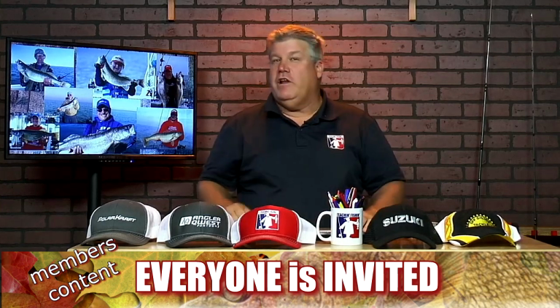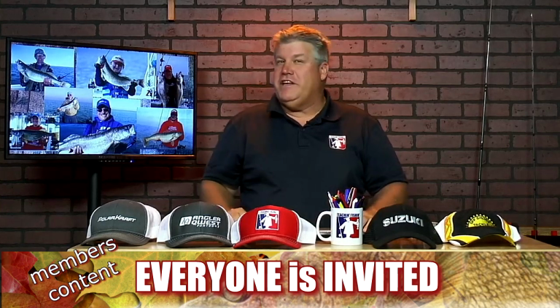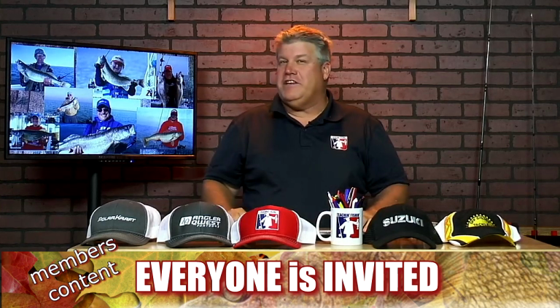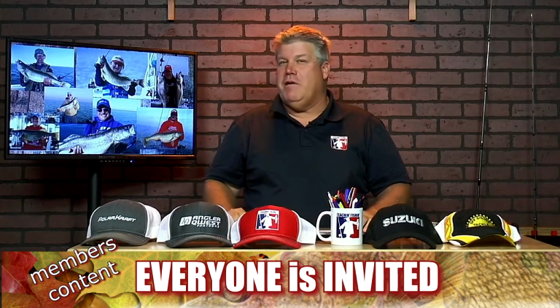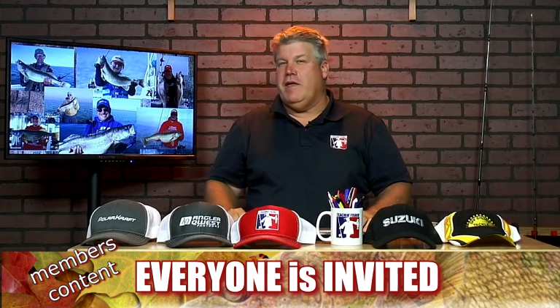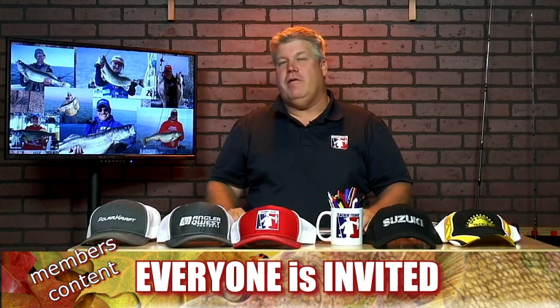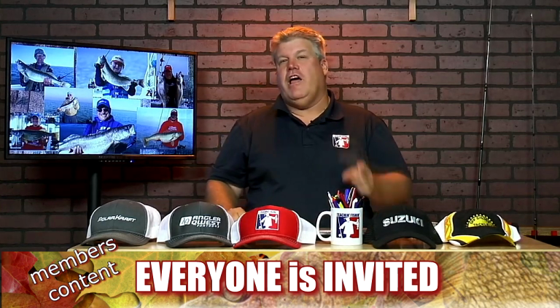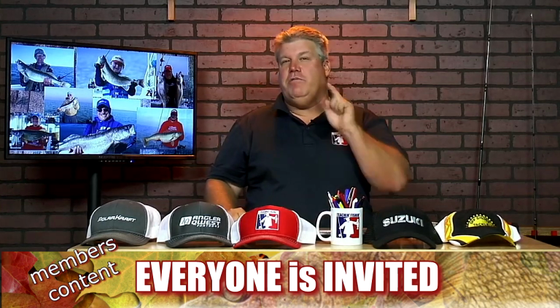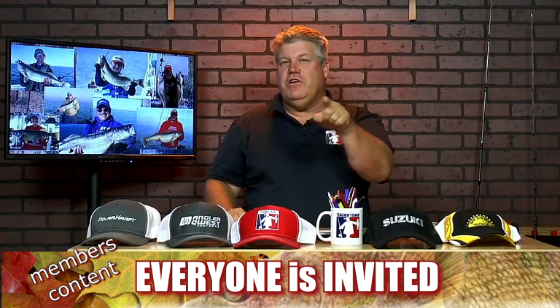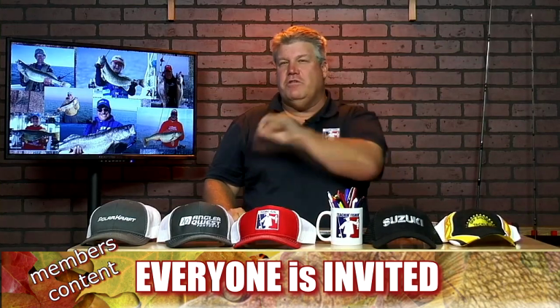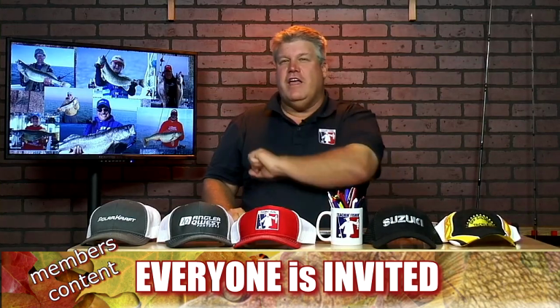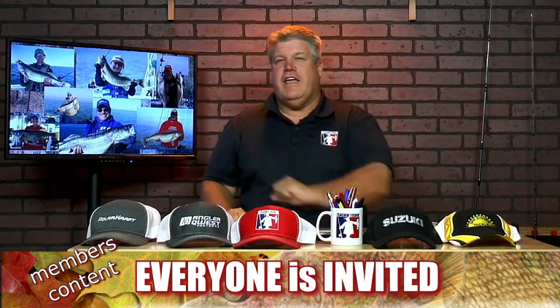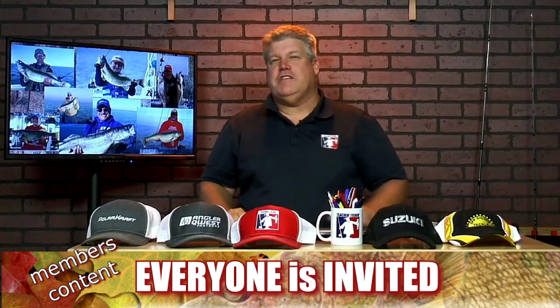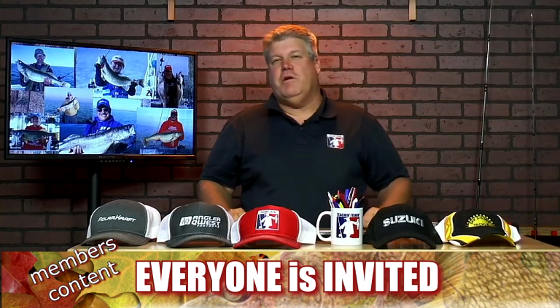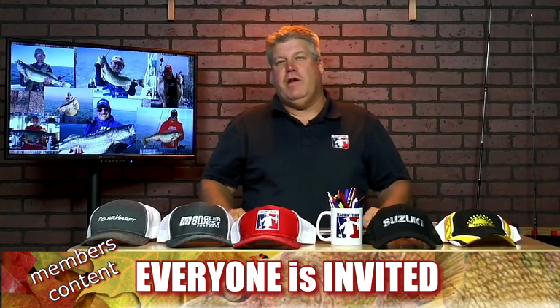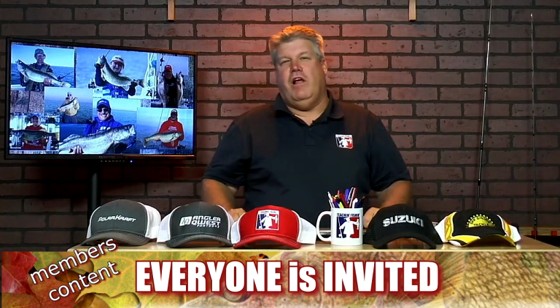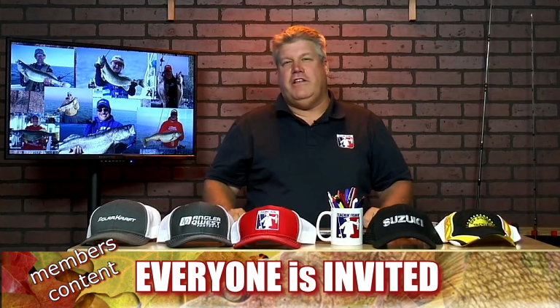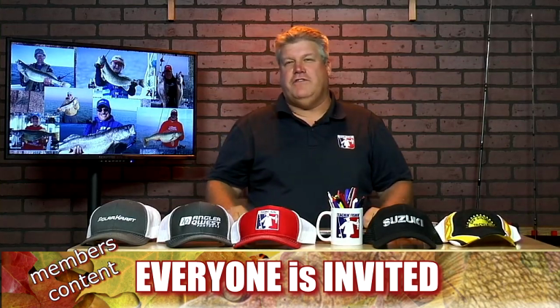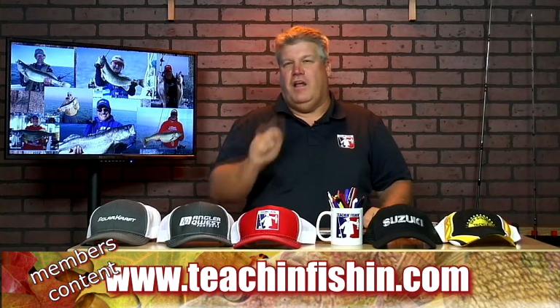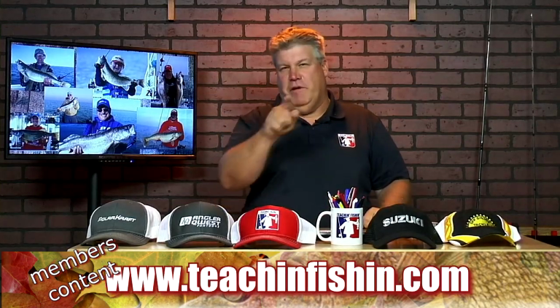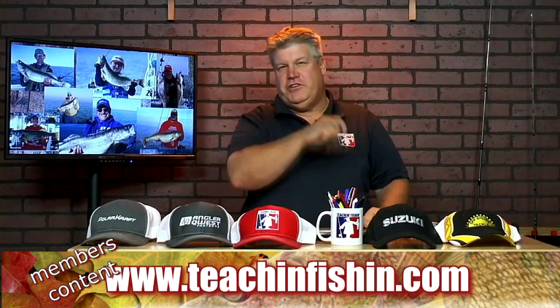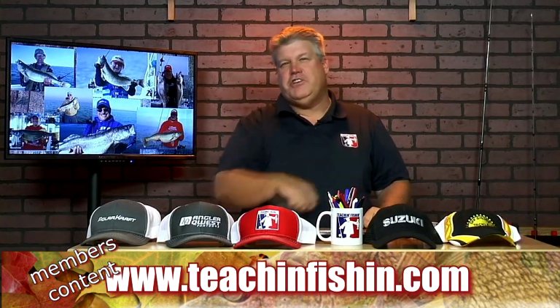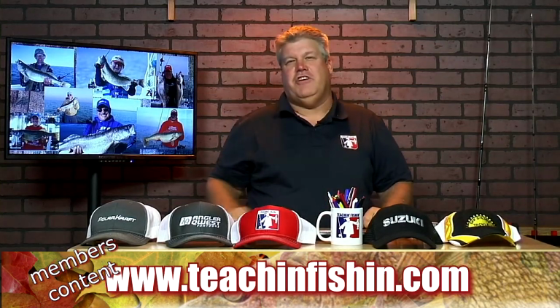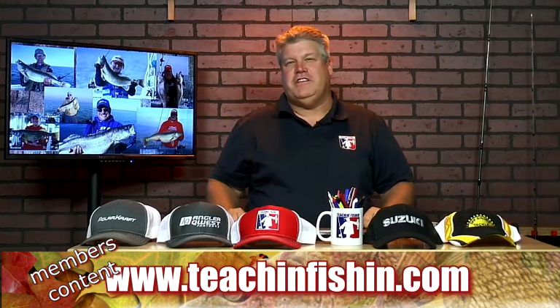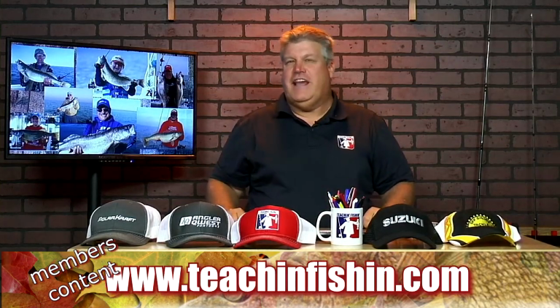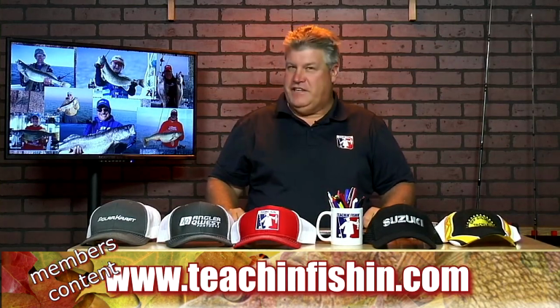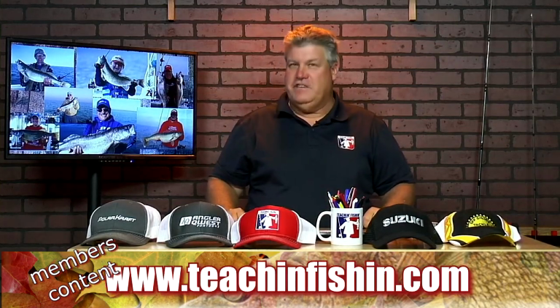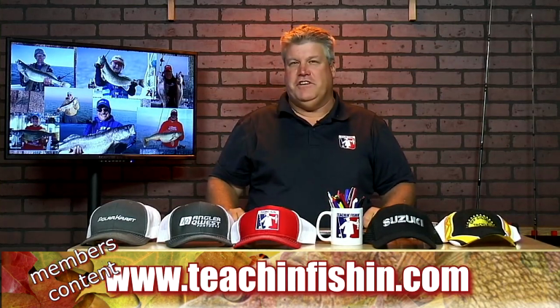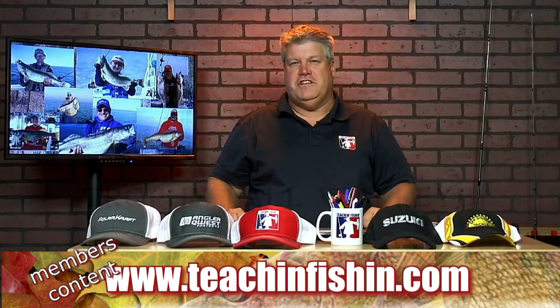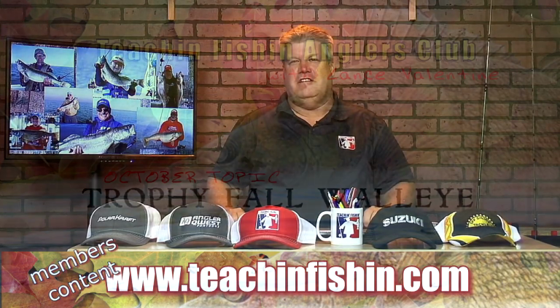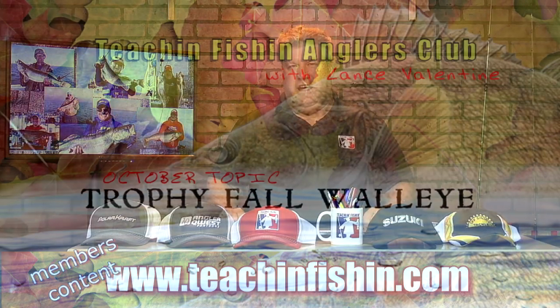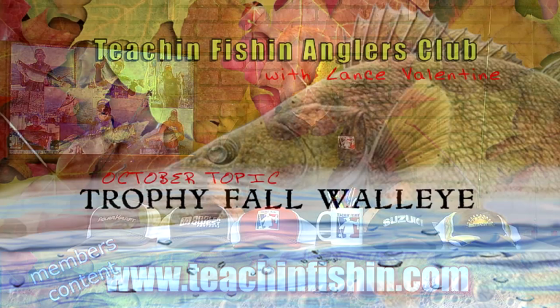We're really excited about being able to help you catch more big walleye this fall. Make sure you join us at teachingfishing.com.